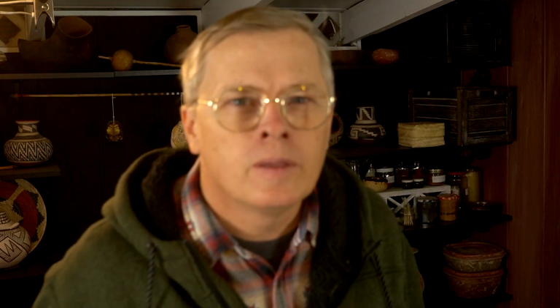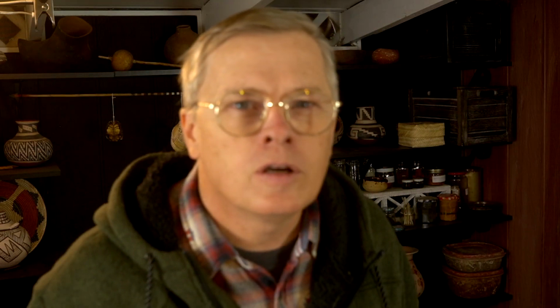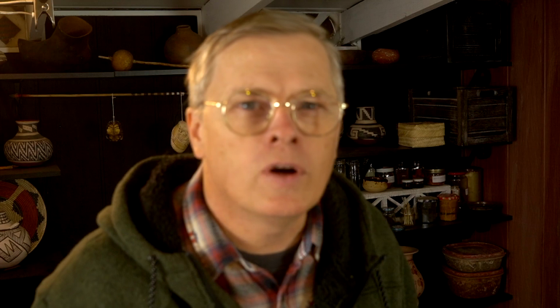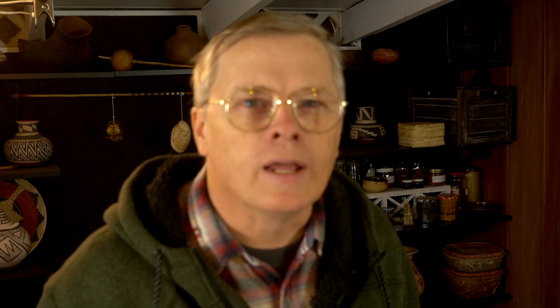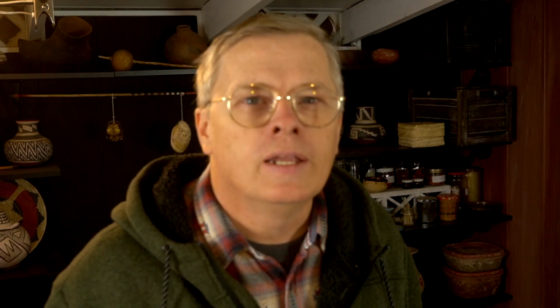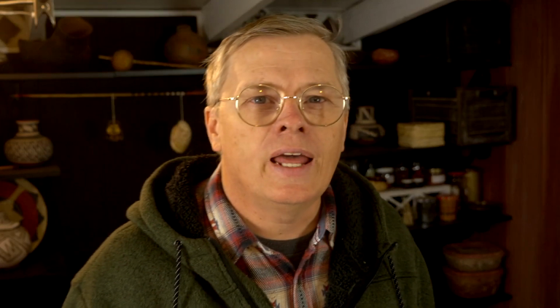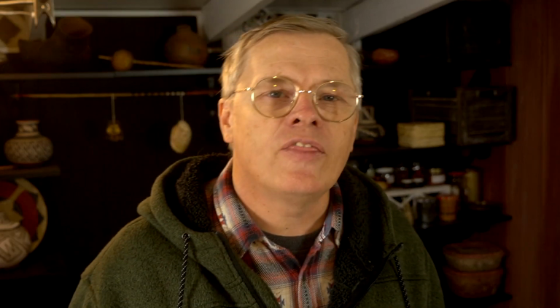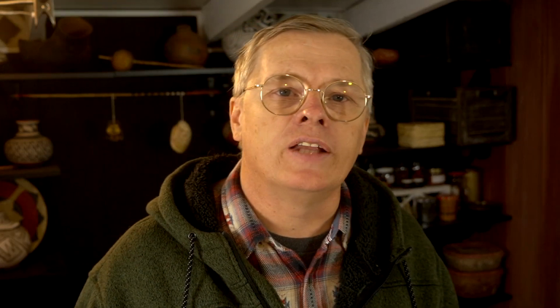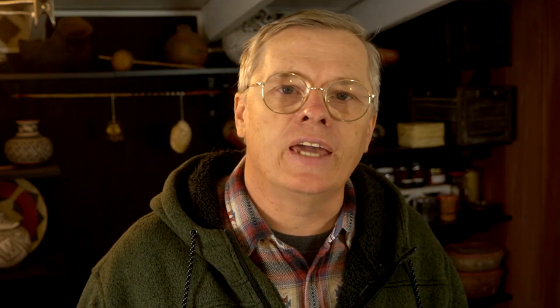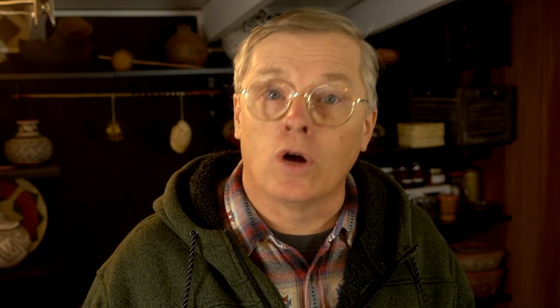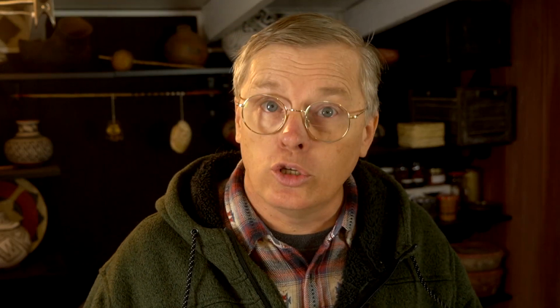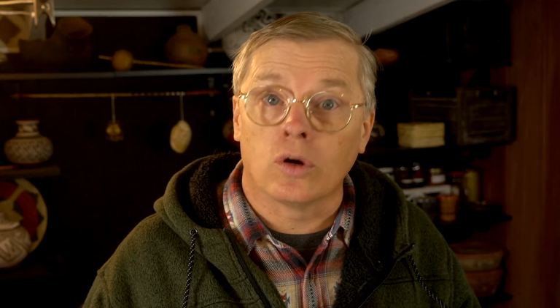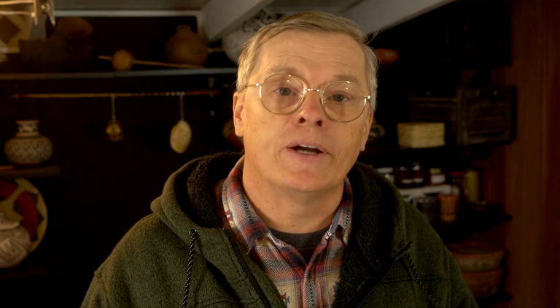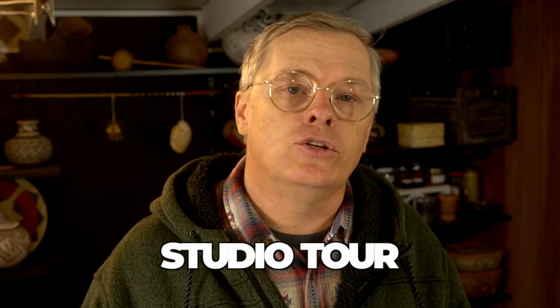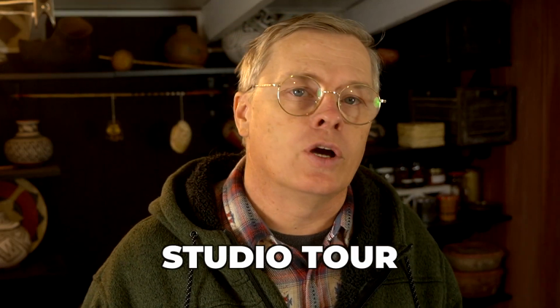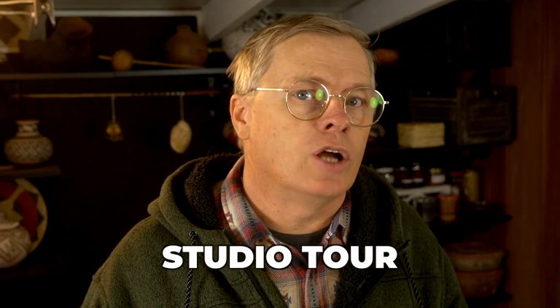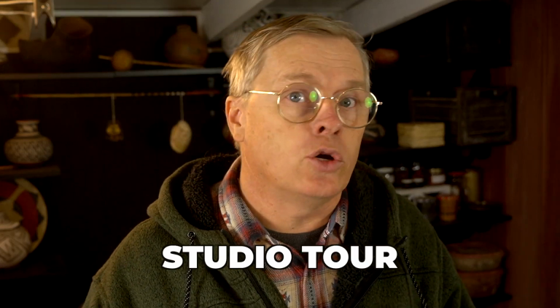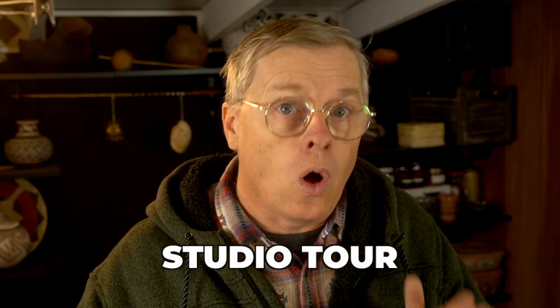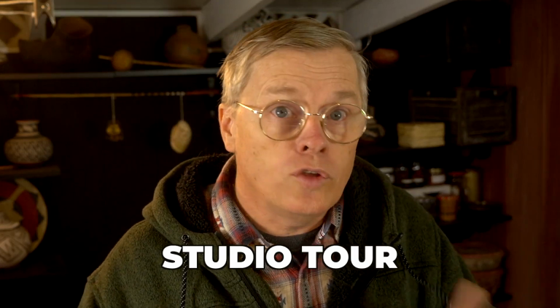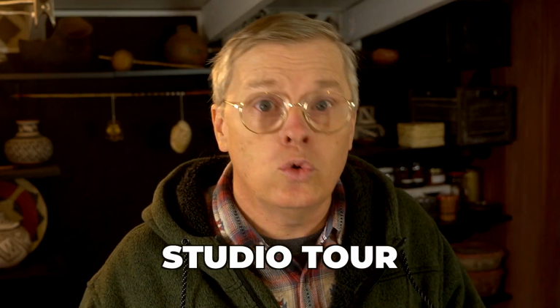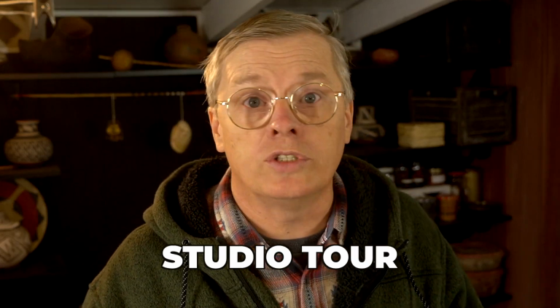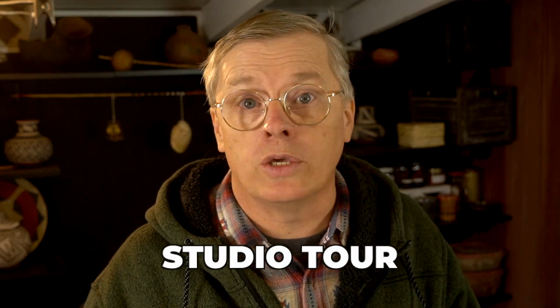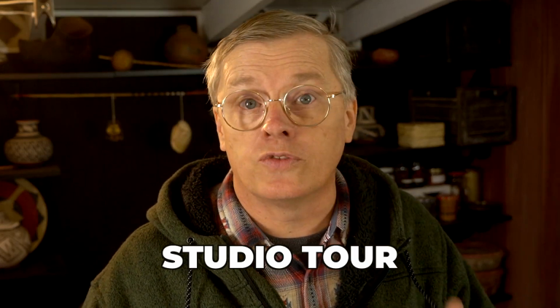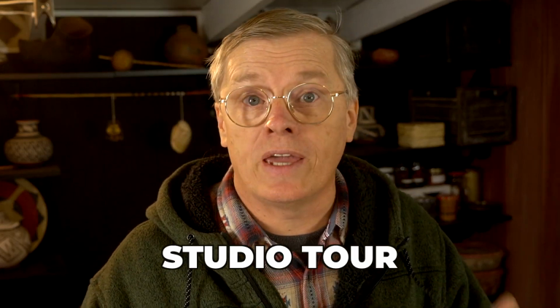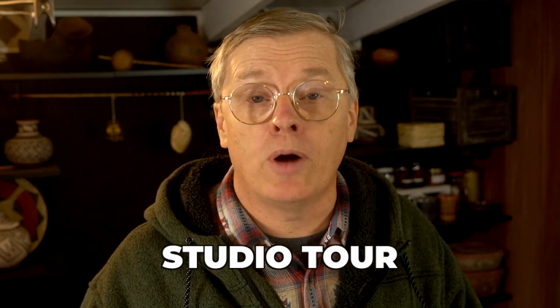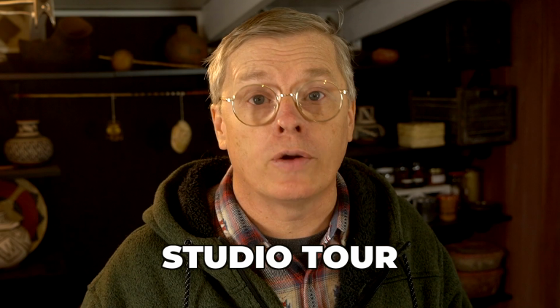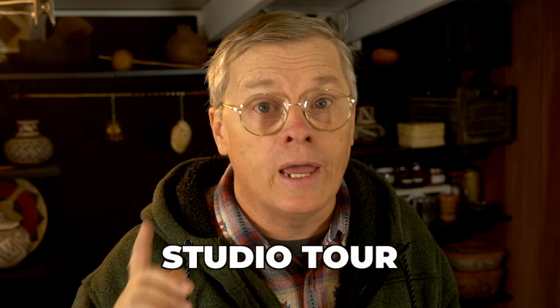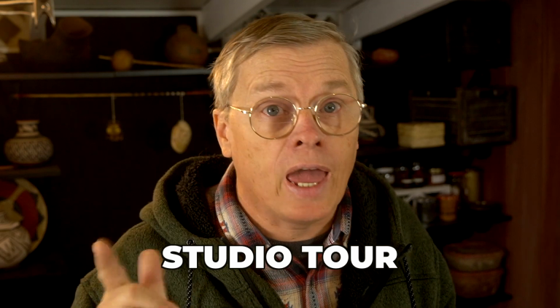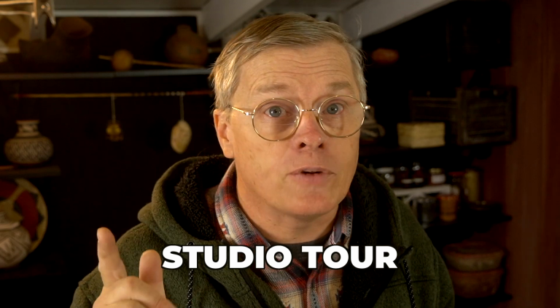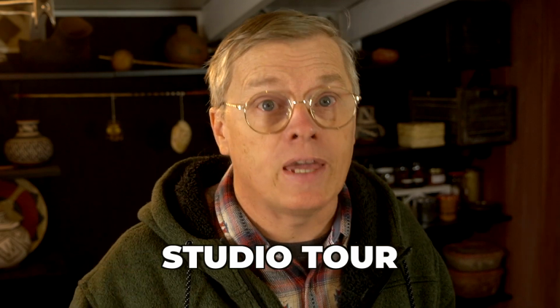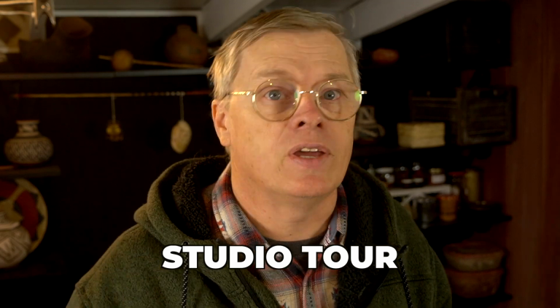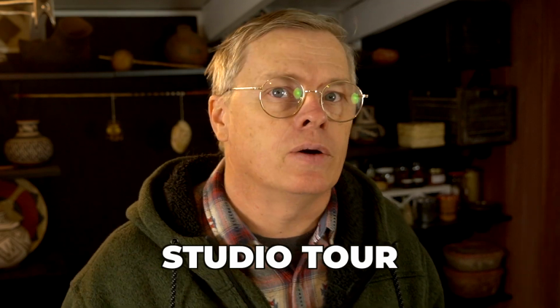Good morning. Today I thought I'd take you on a tour of my studio and show you all the tools I use for making pottery and for making videos.